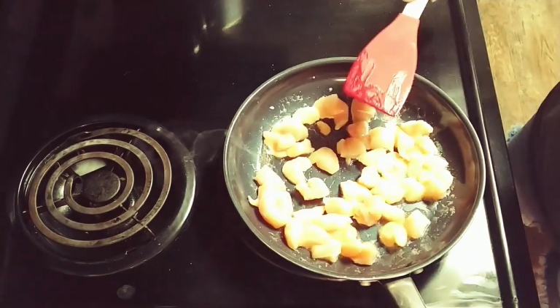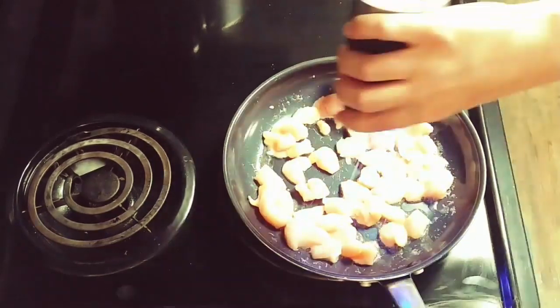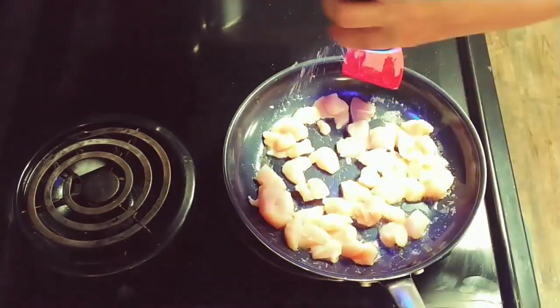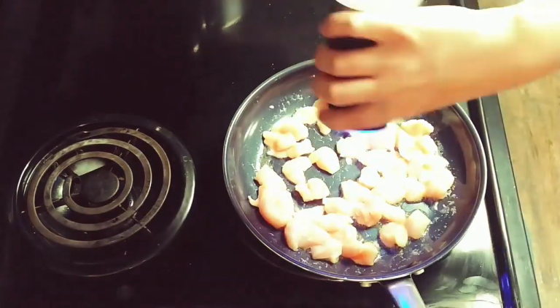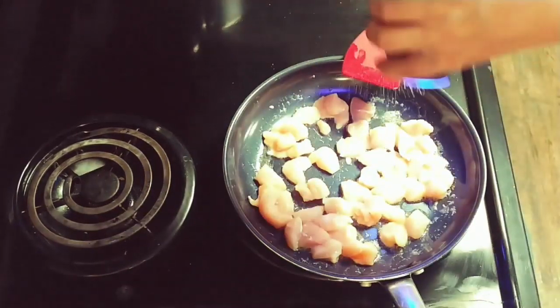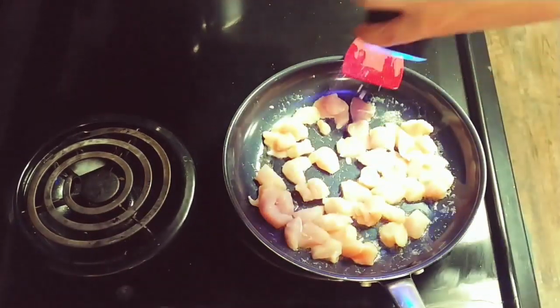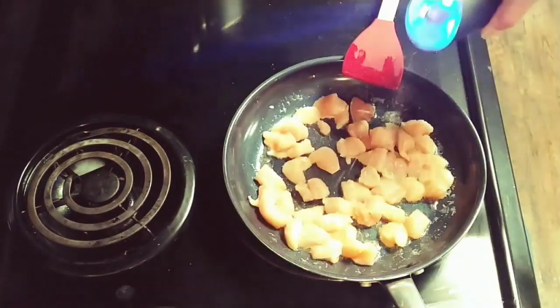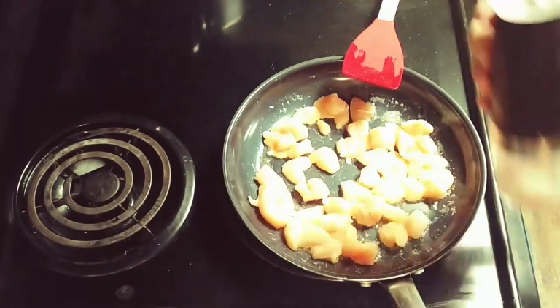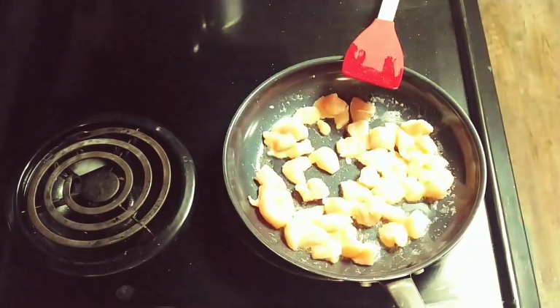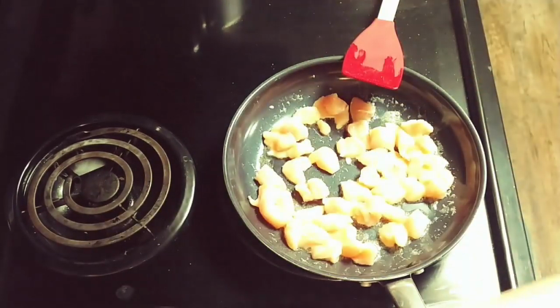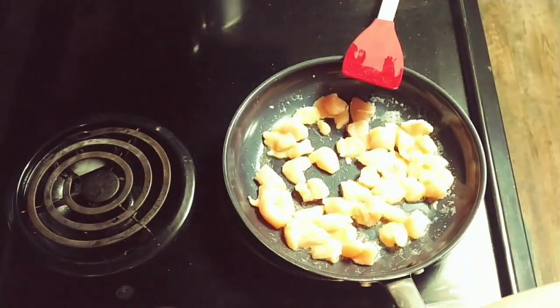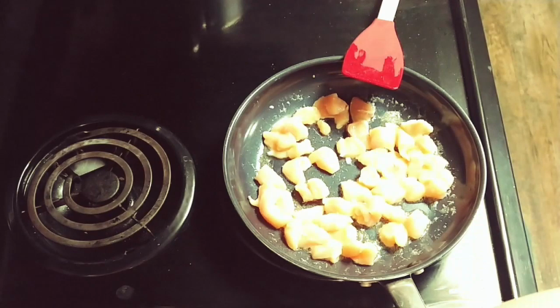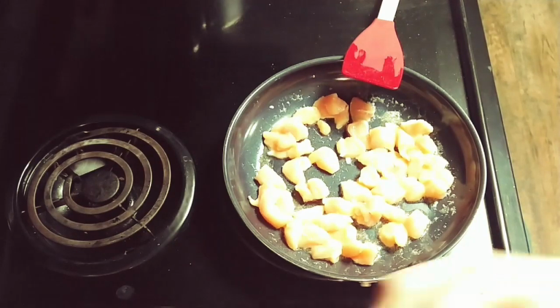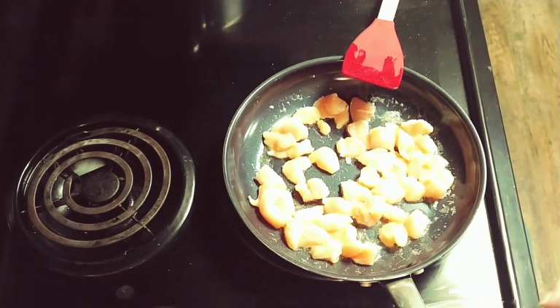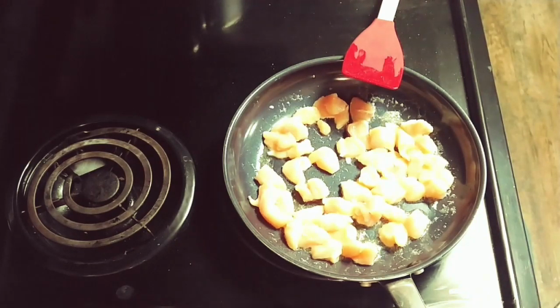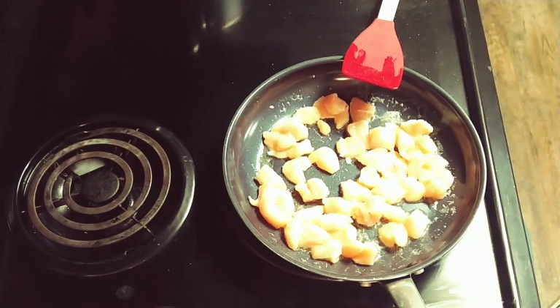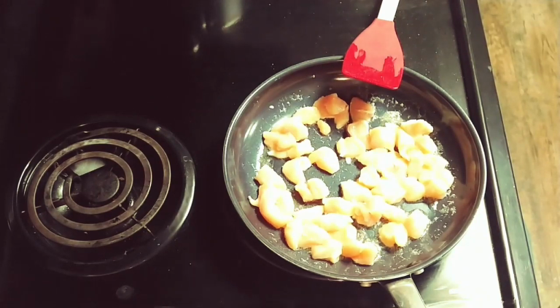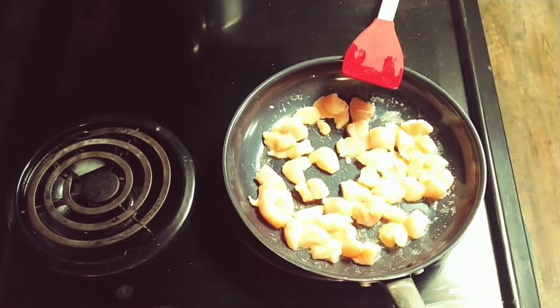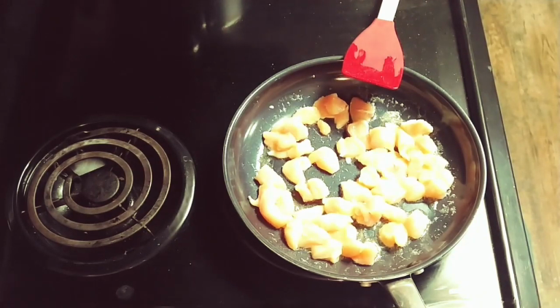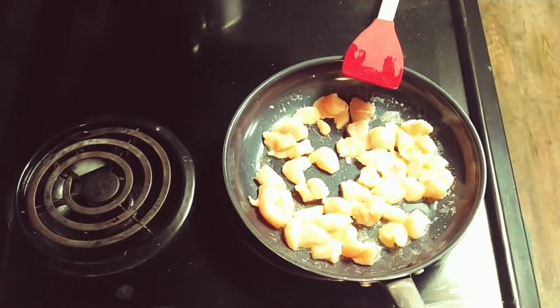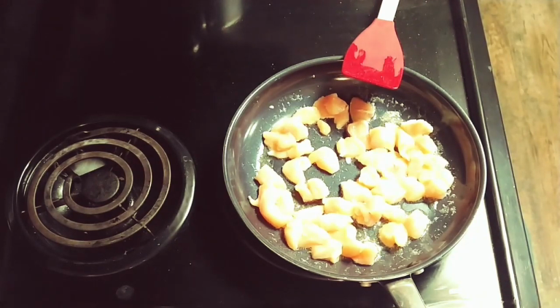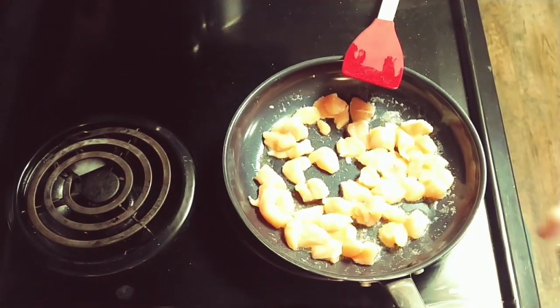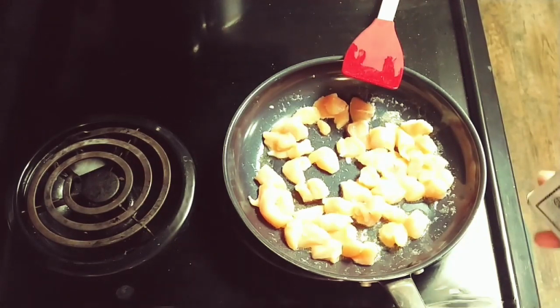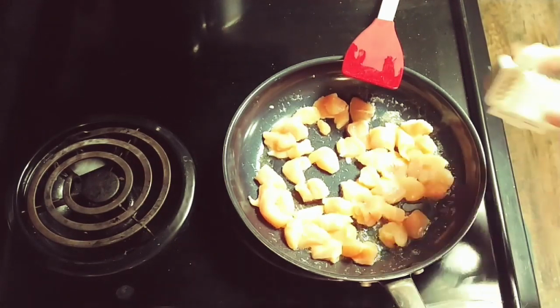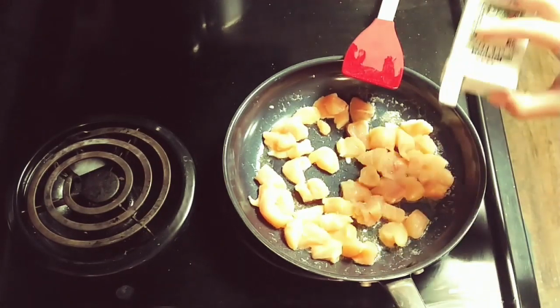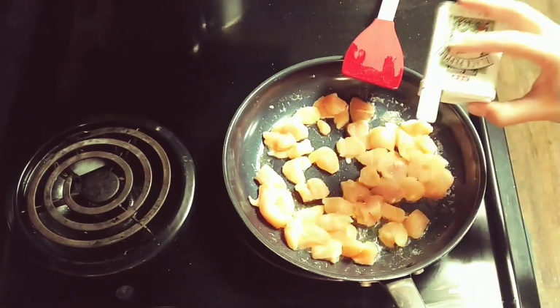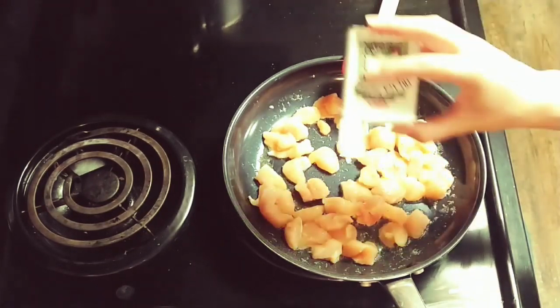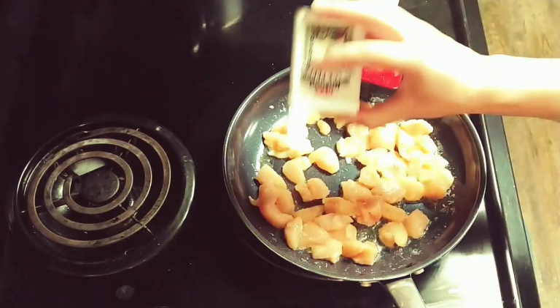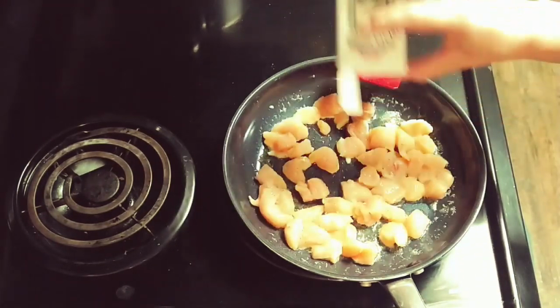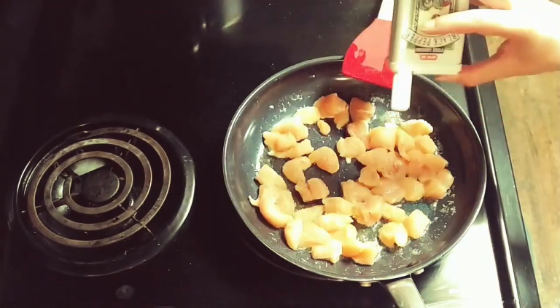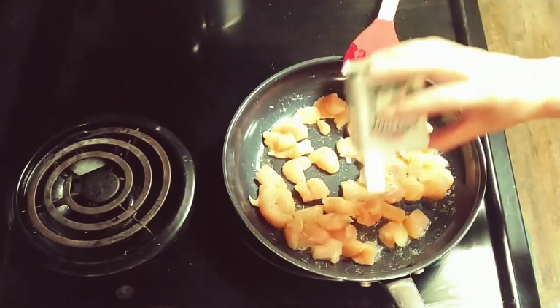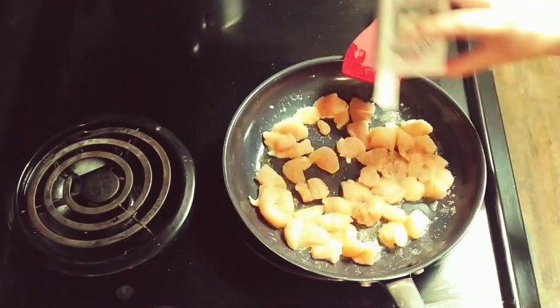To the chicken I also added some salt and pepper, onion powder, garlic powder, and seasoned salt.